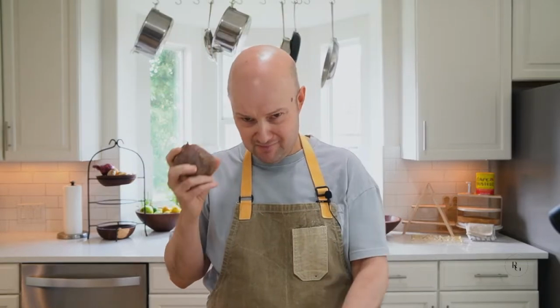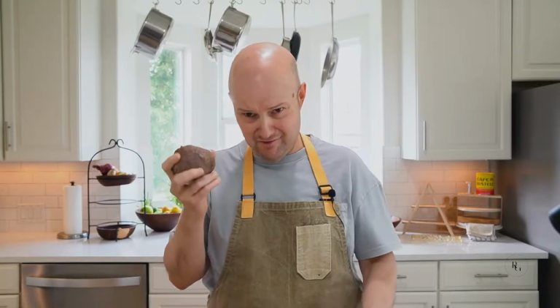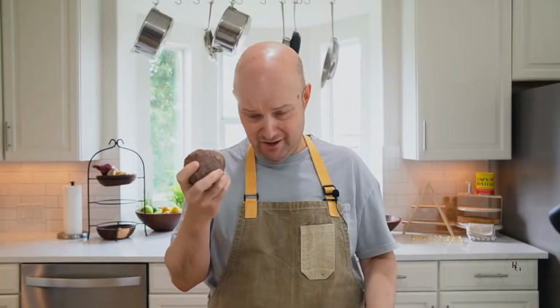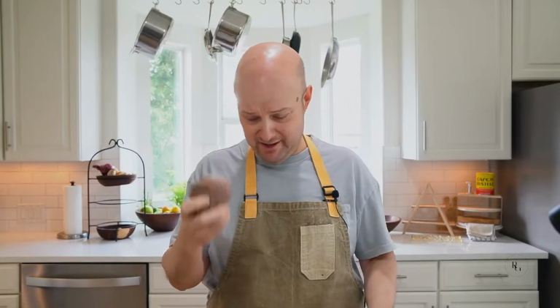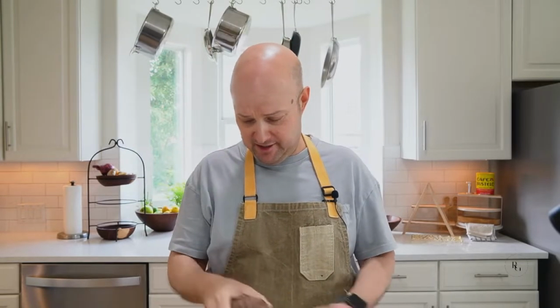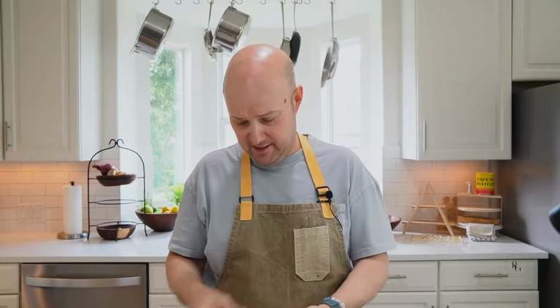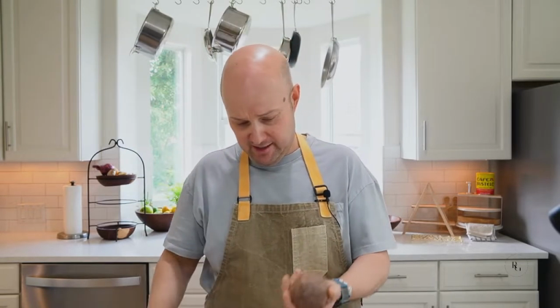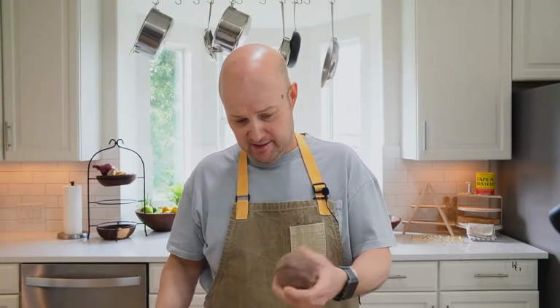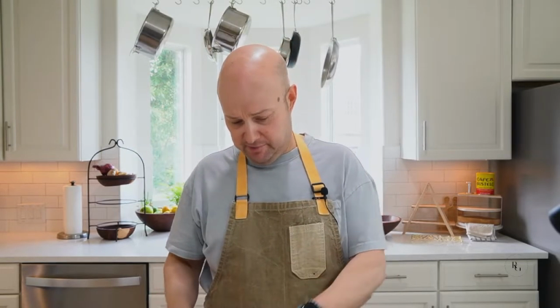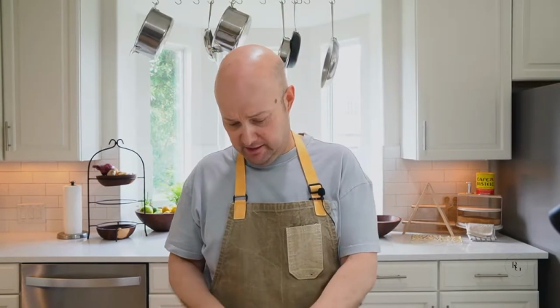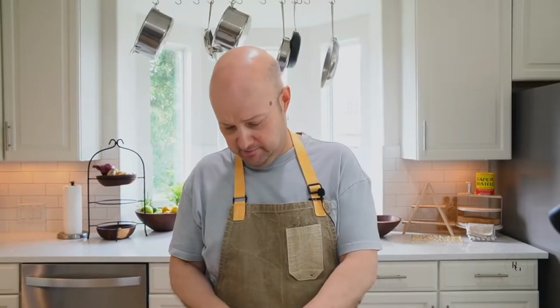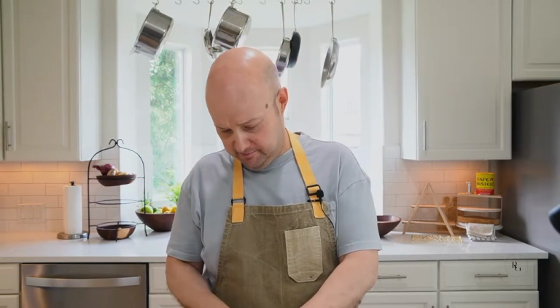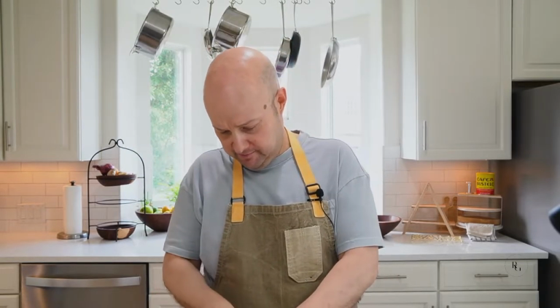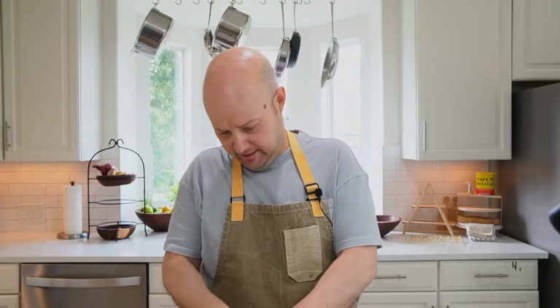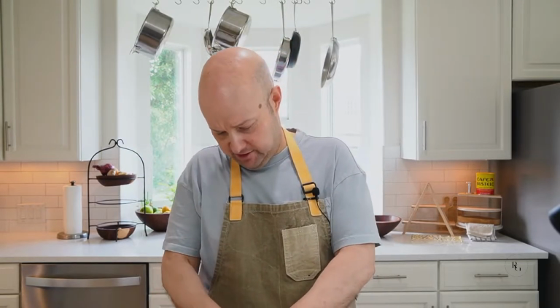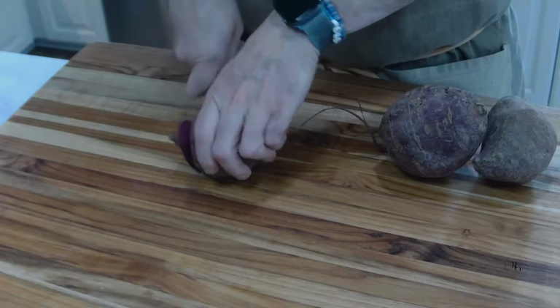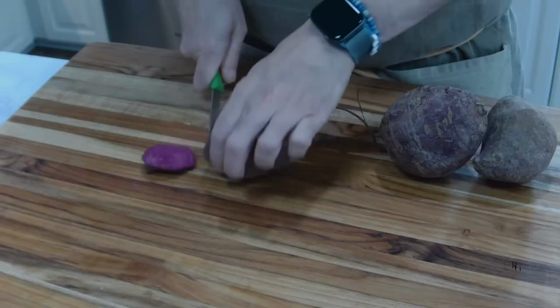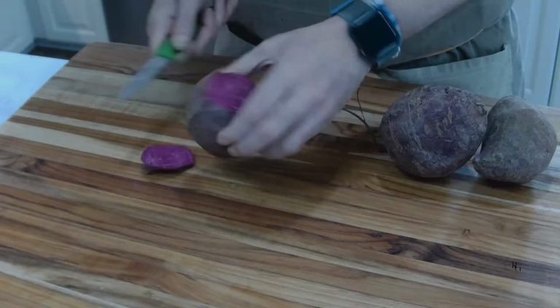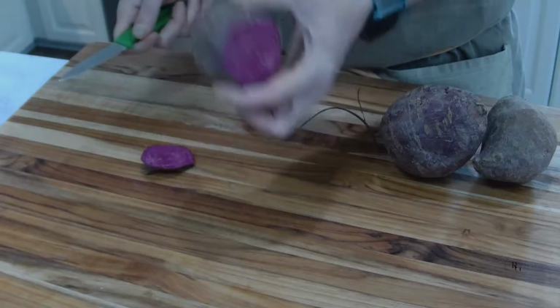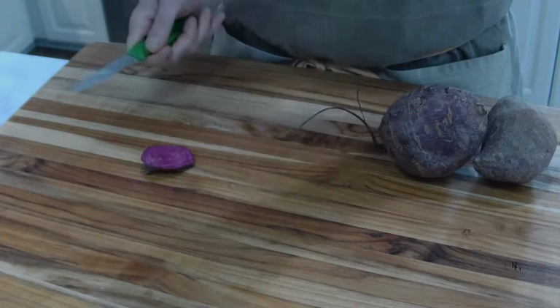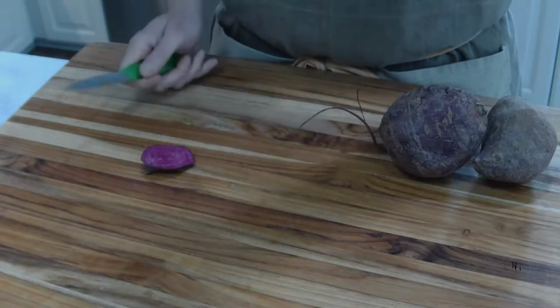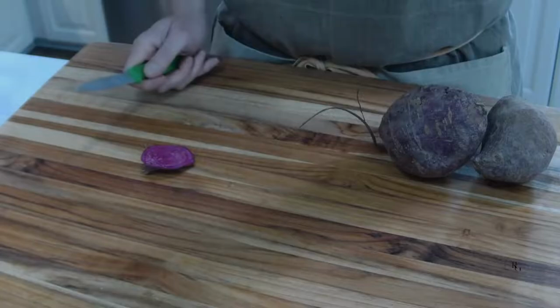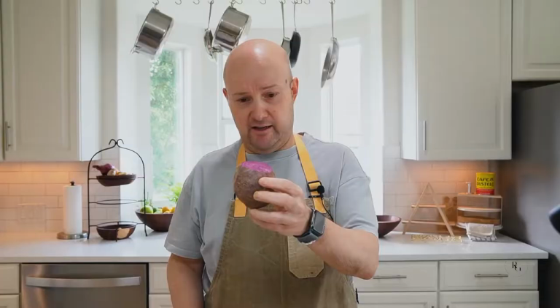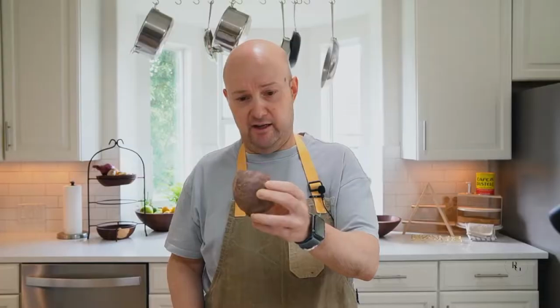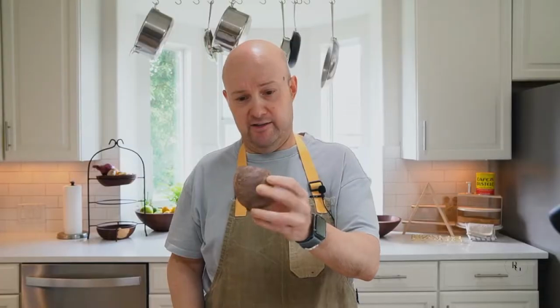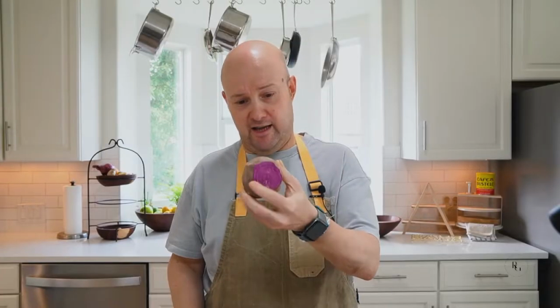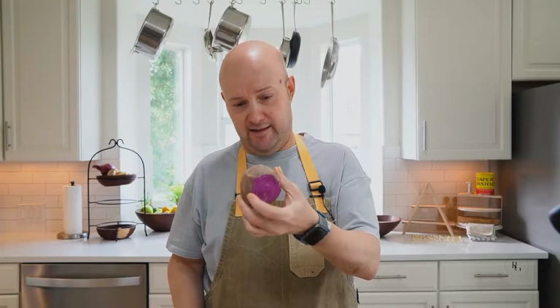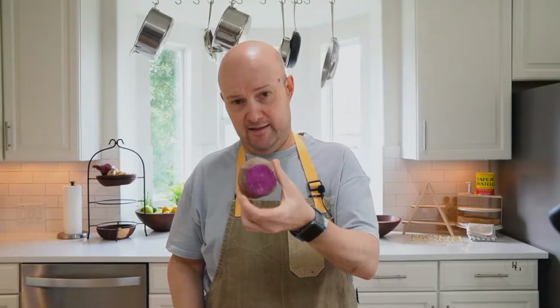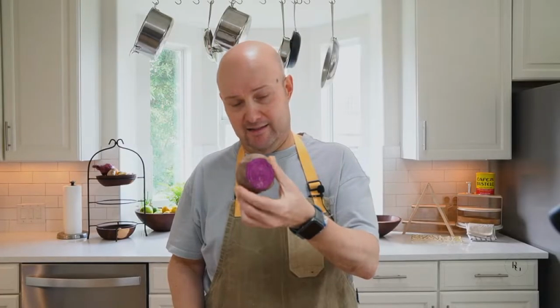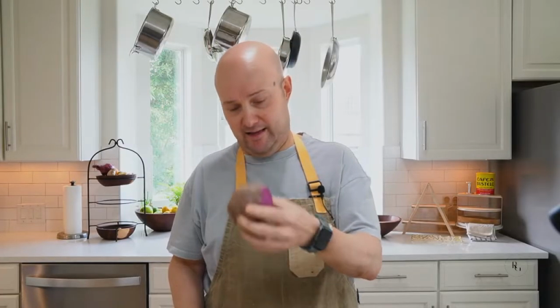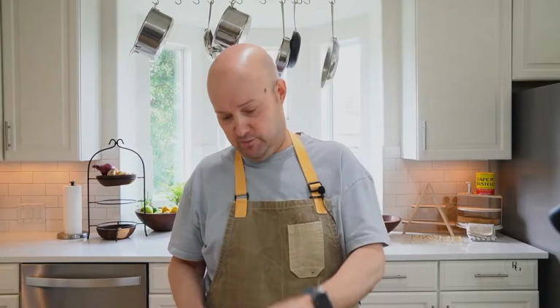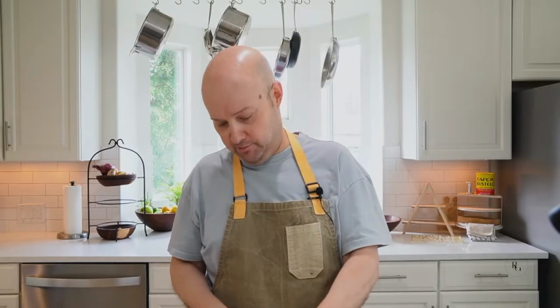Very easy. Peel them, I just cut them. Look at that color inside — that intense purple.